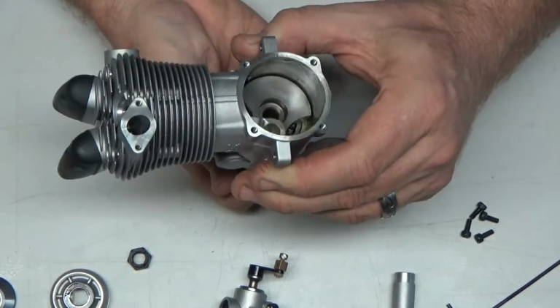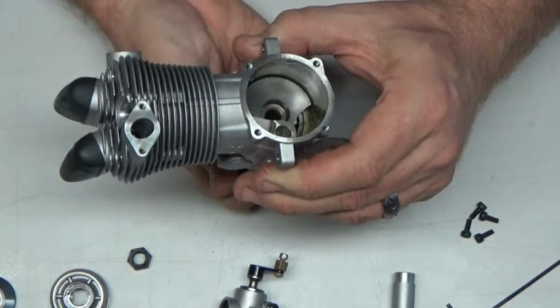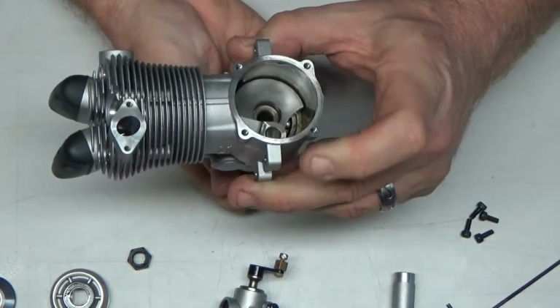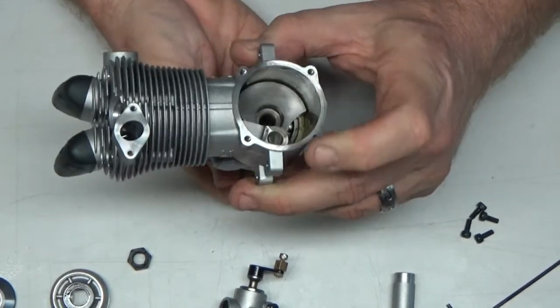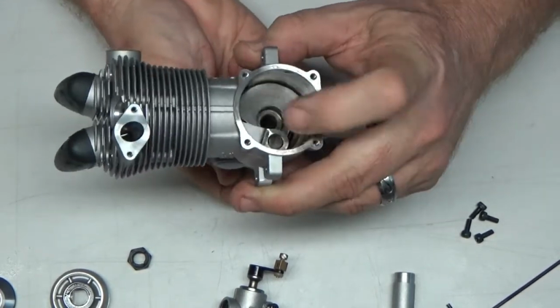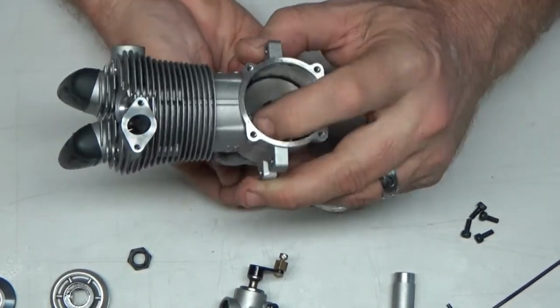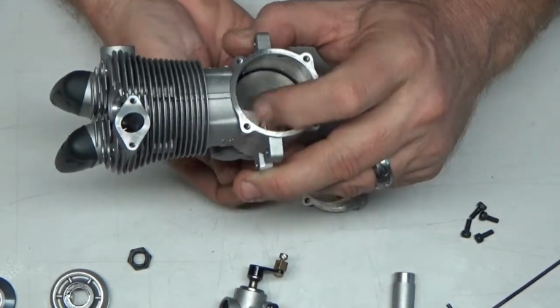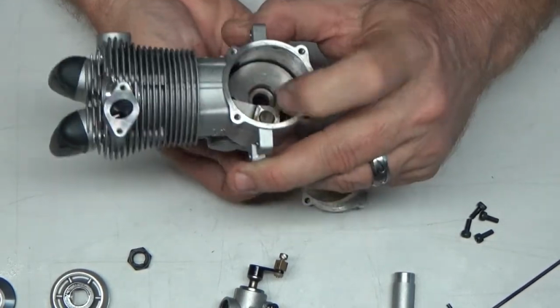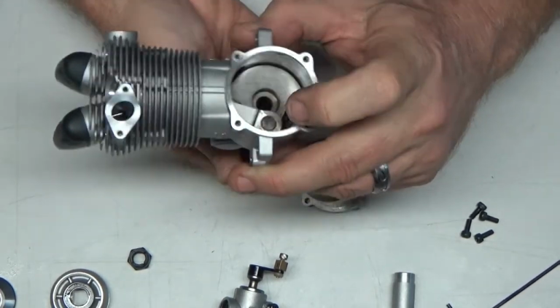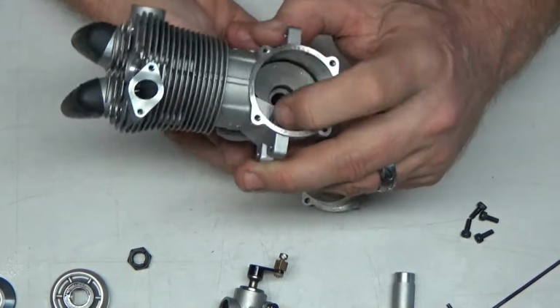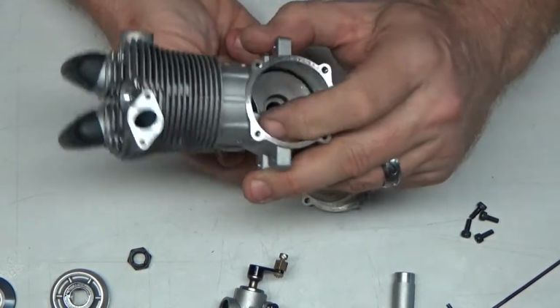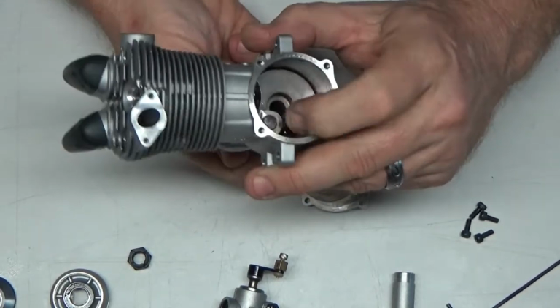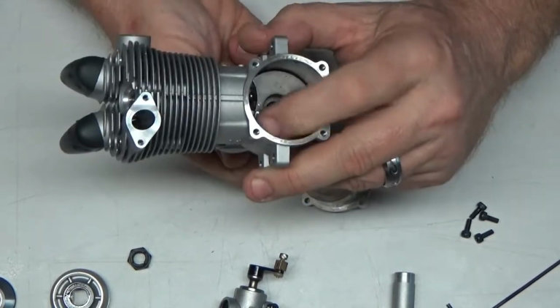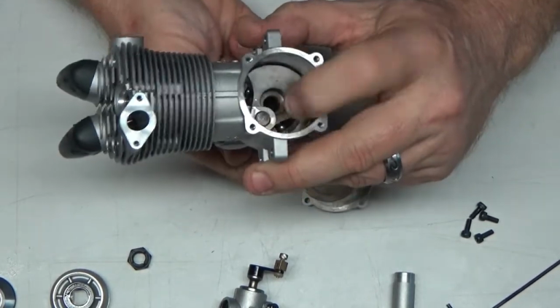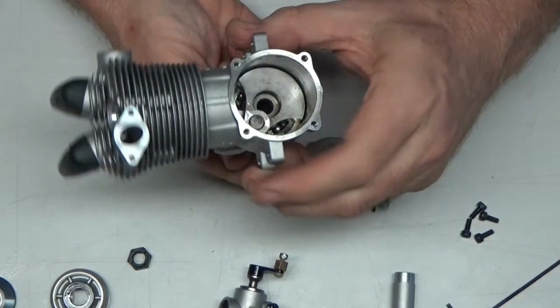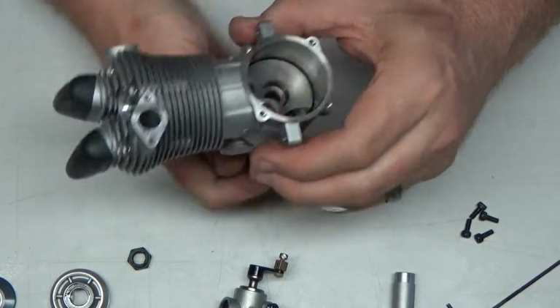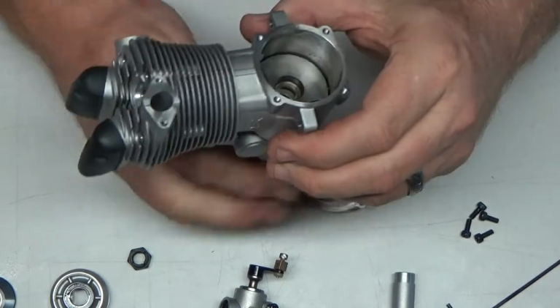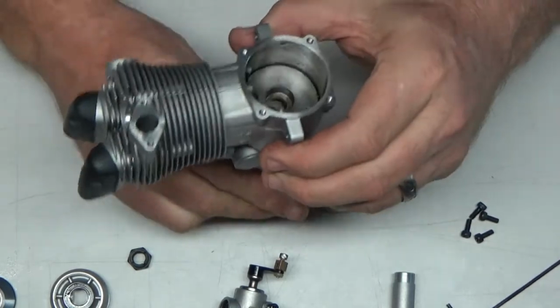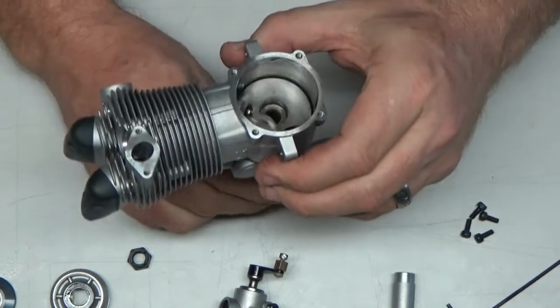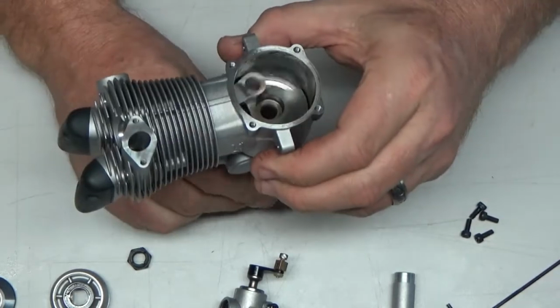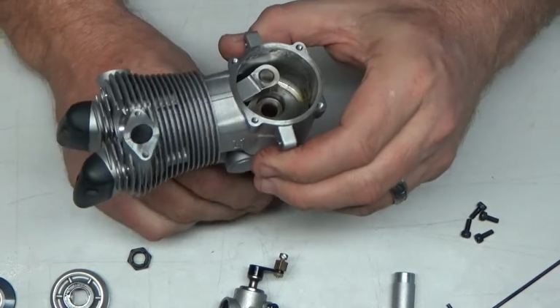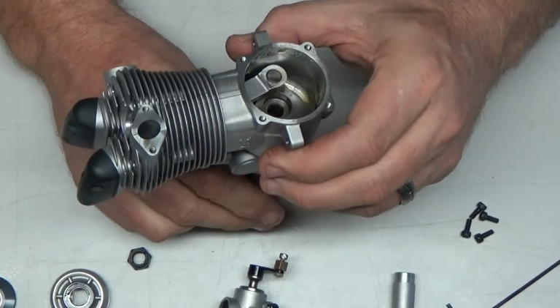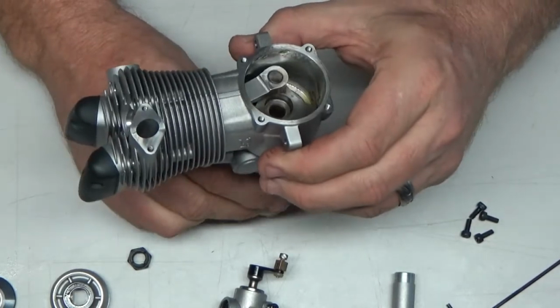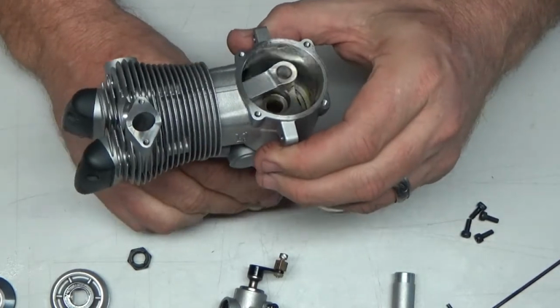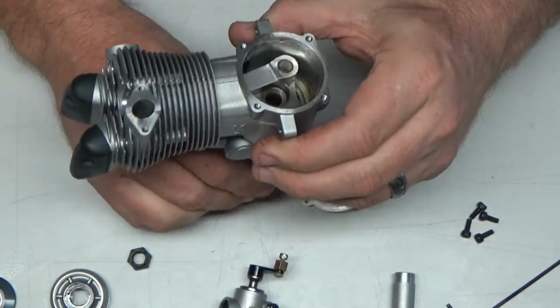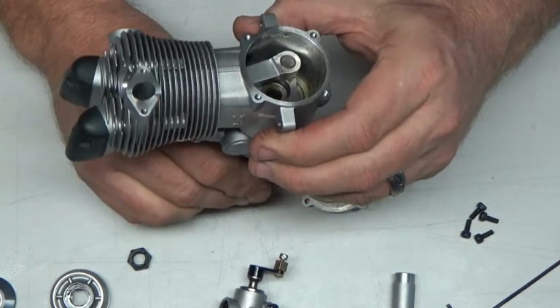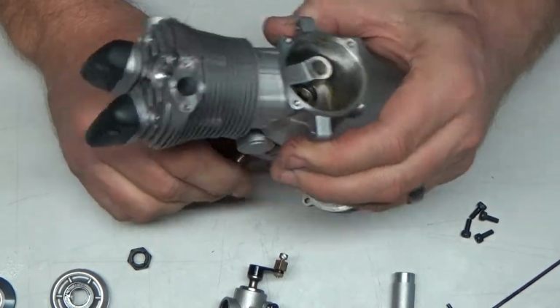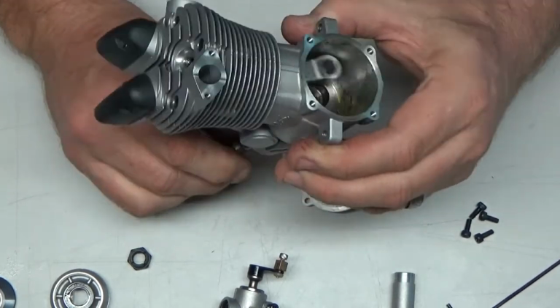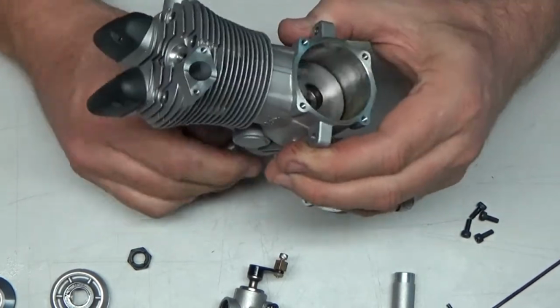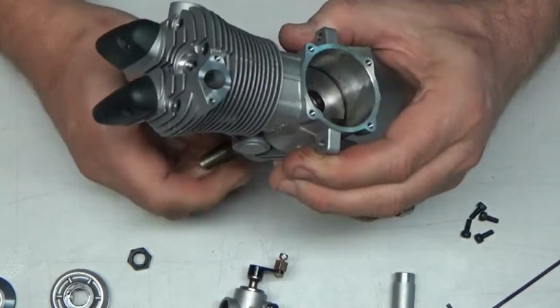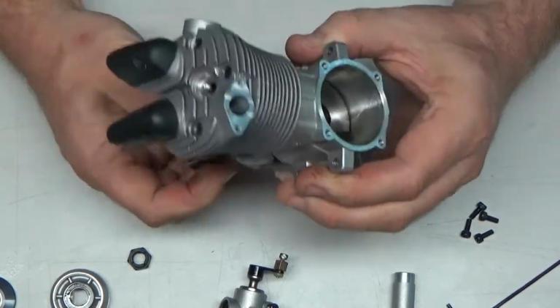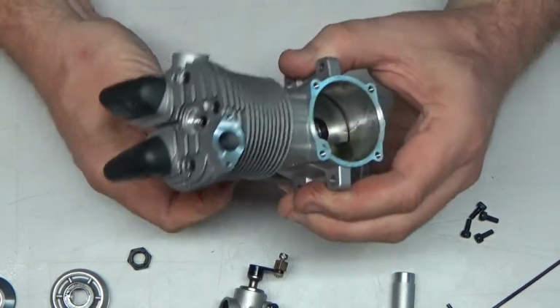I'd say I've got a basically brand new engine here, because this thing is beautiful looking.